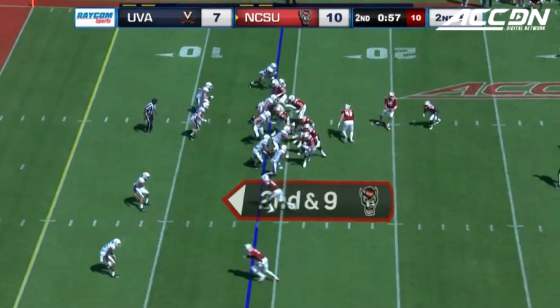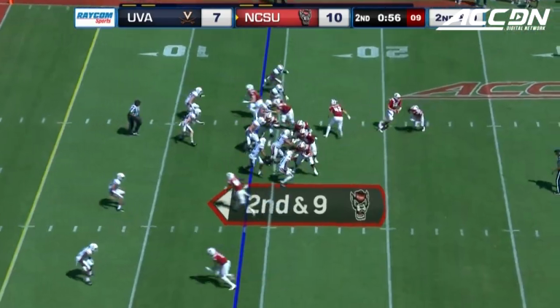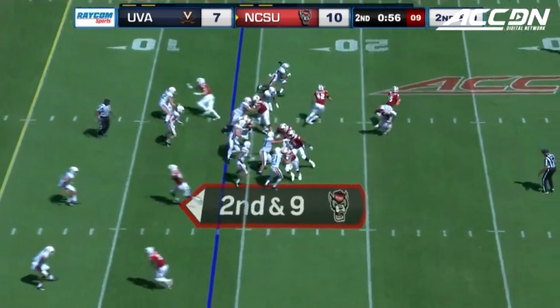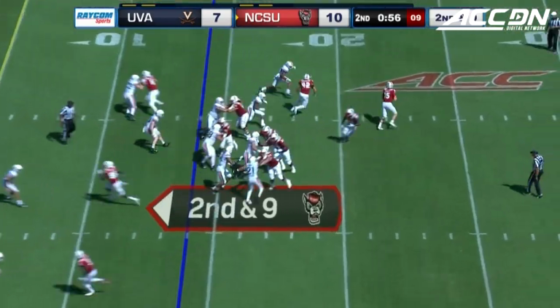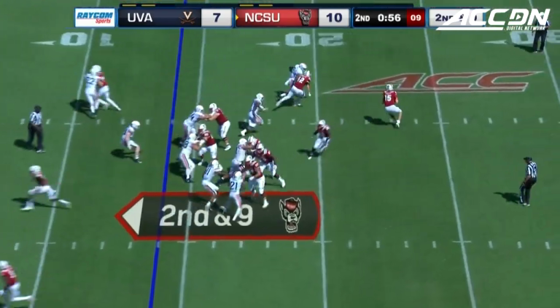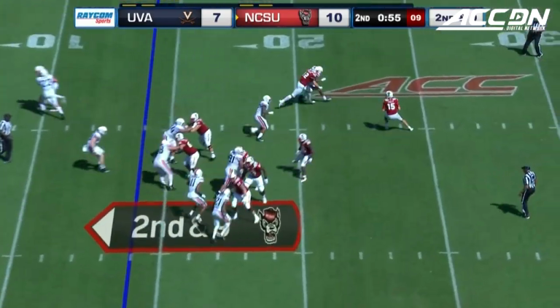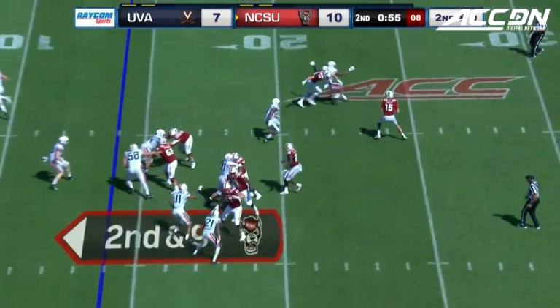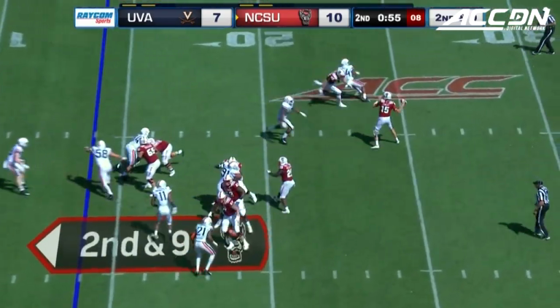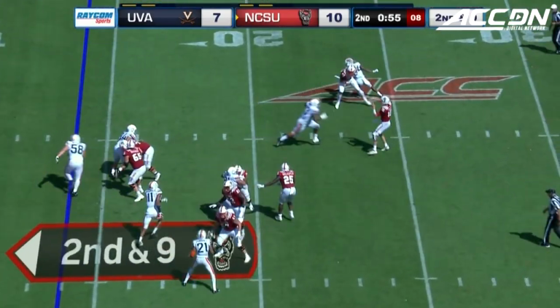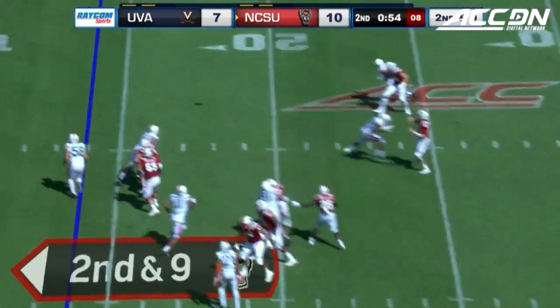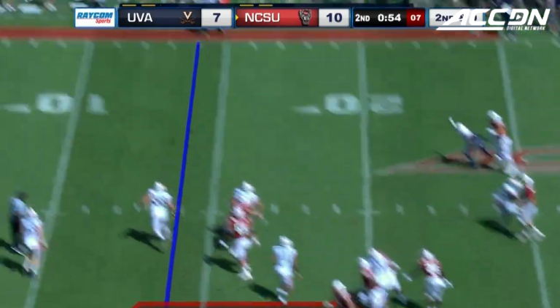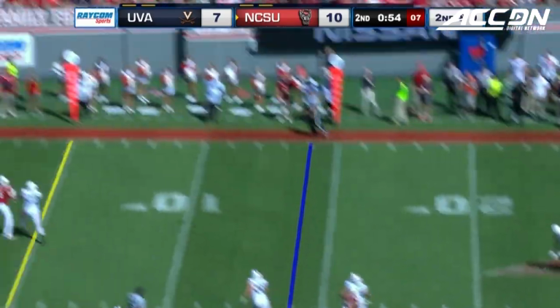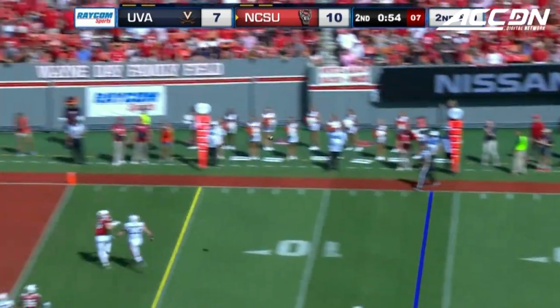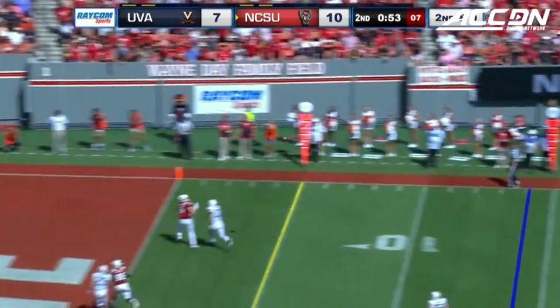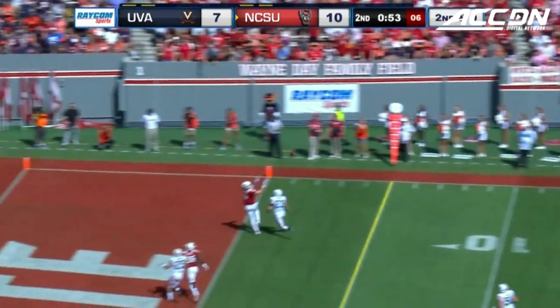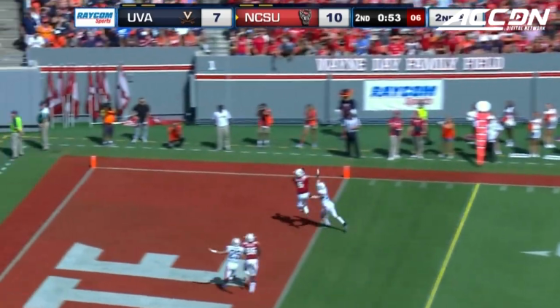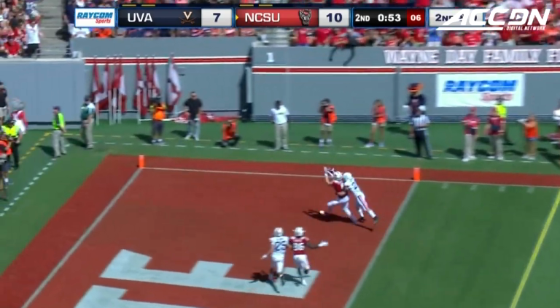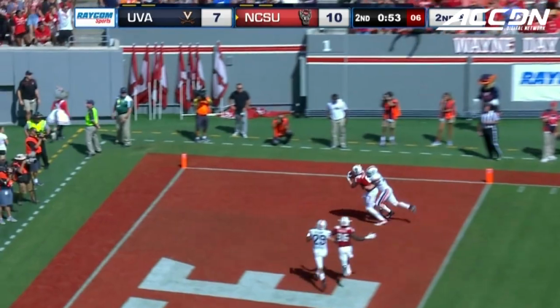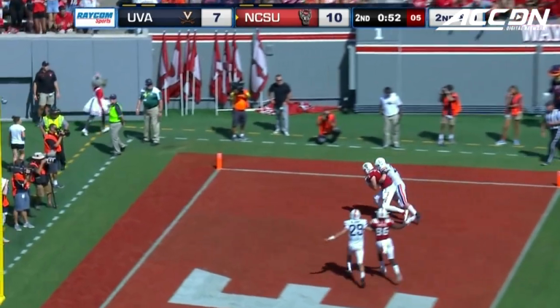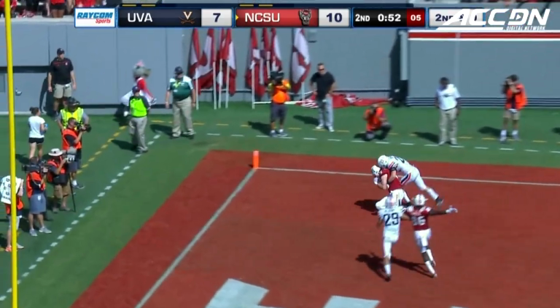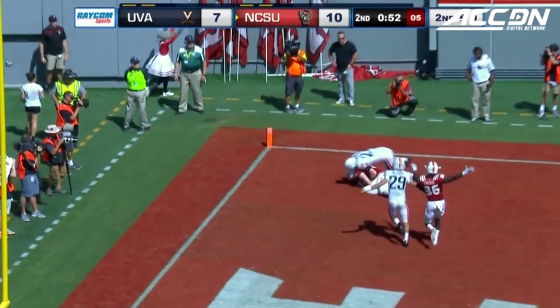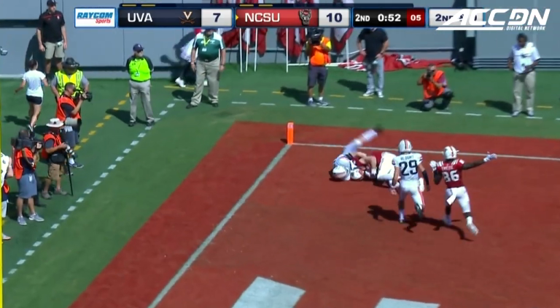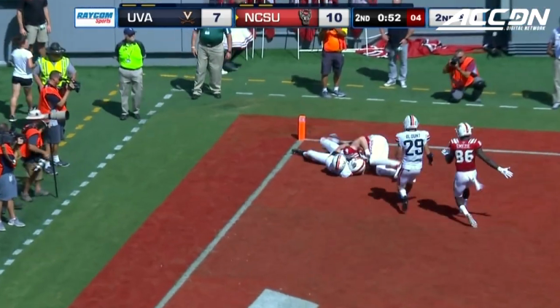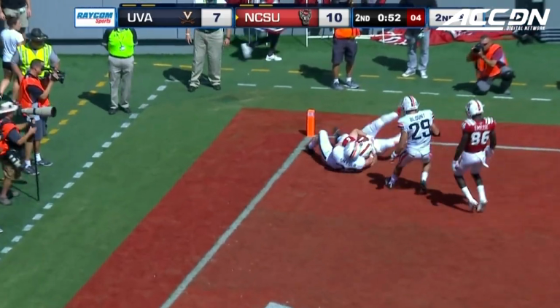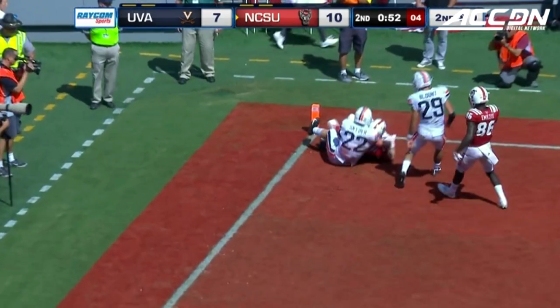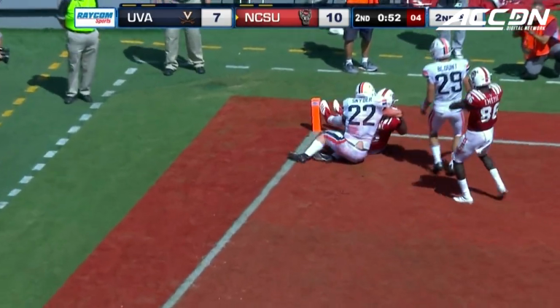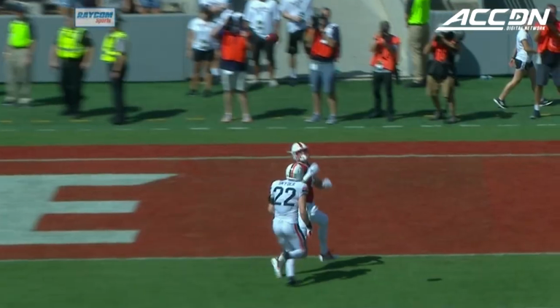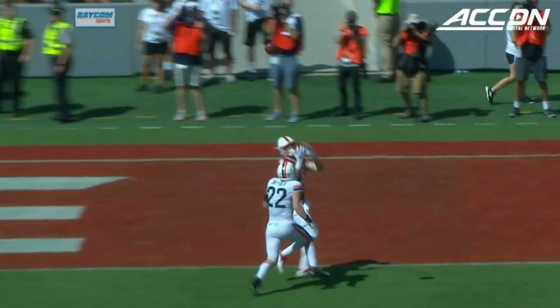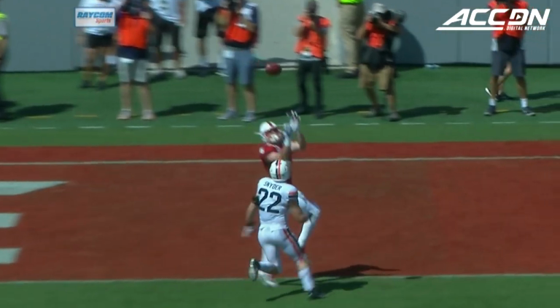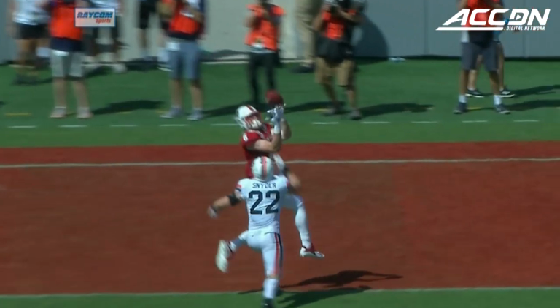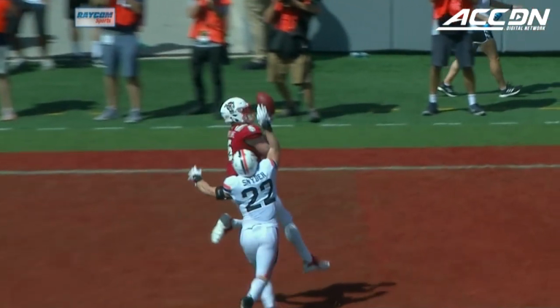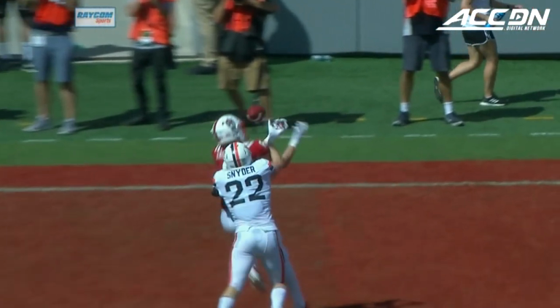Harmon has two 100-yard receiving games this year. Floating it to the end zone — and it's a touchdown!